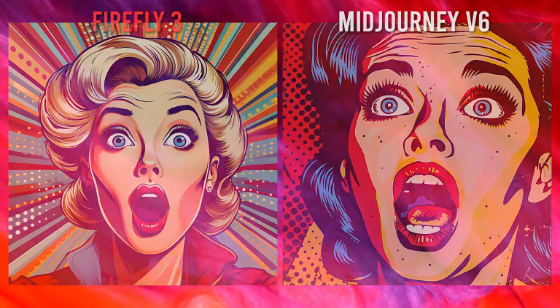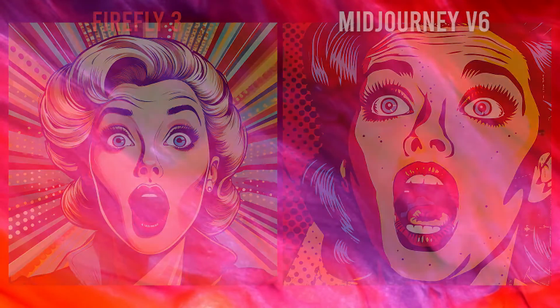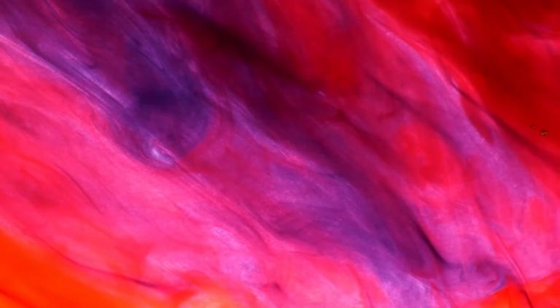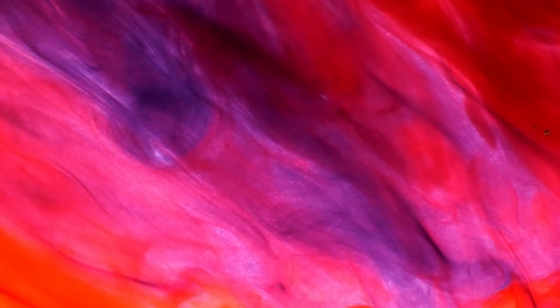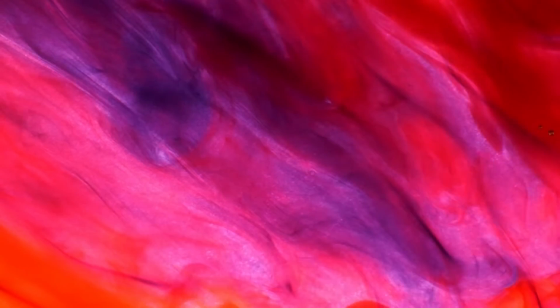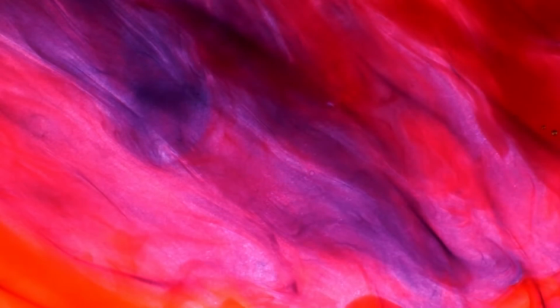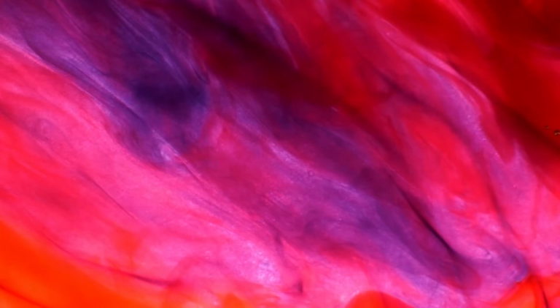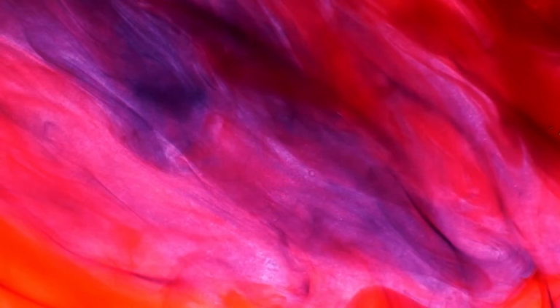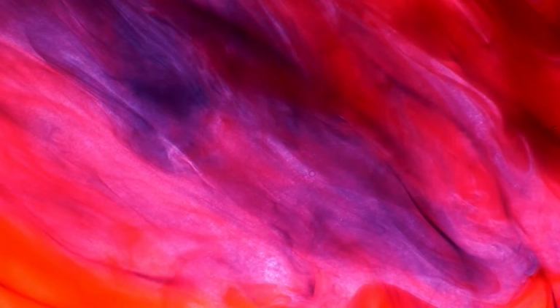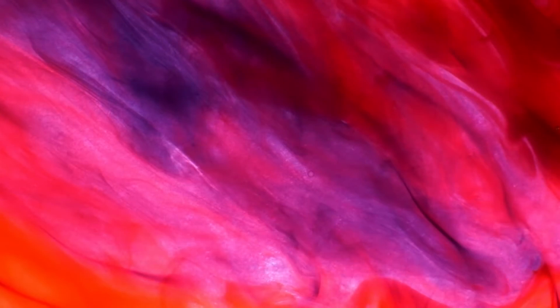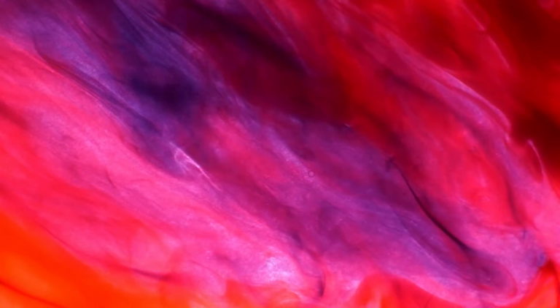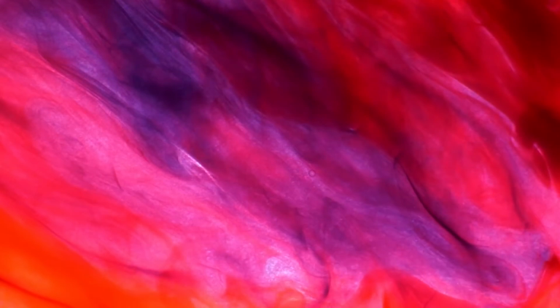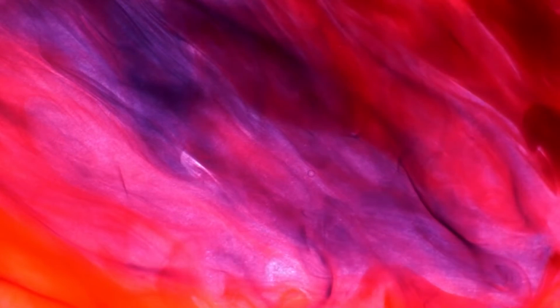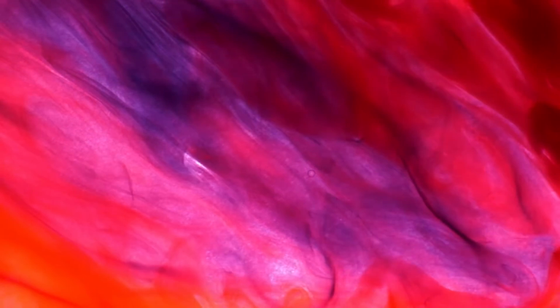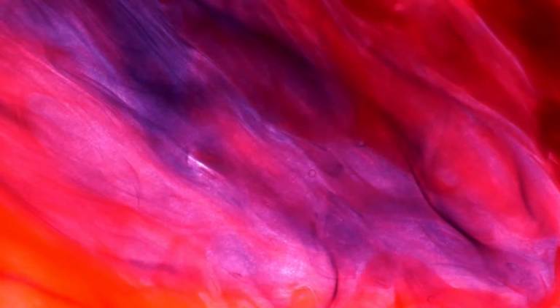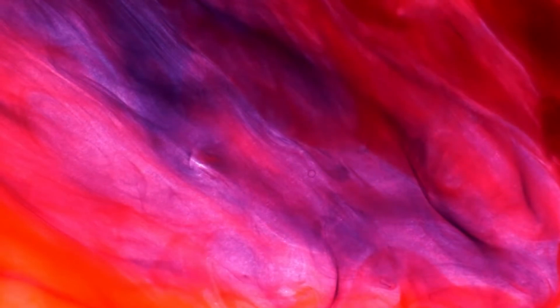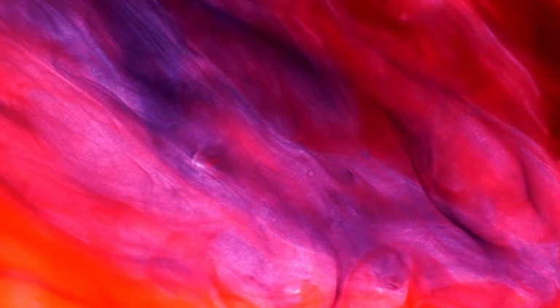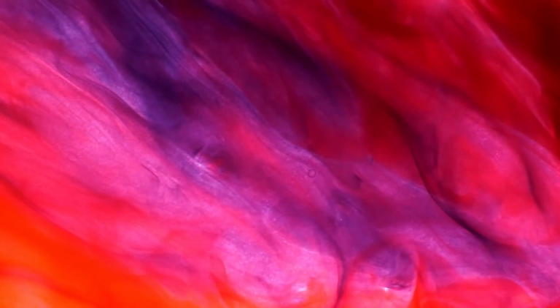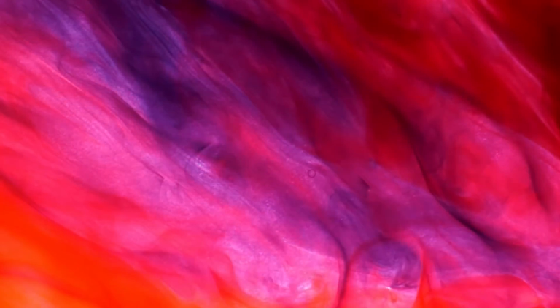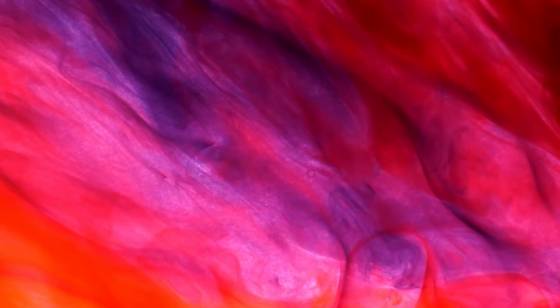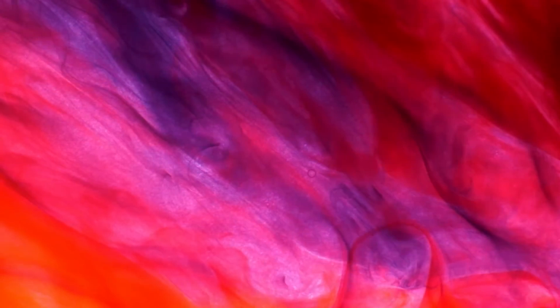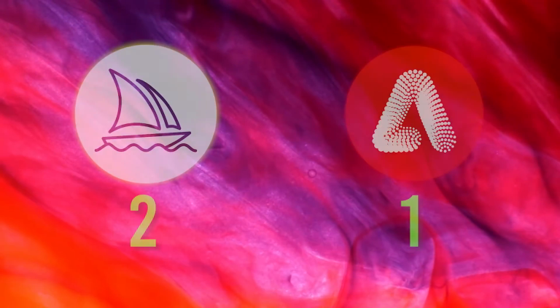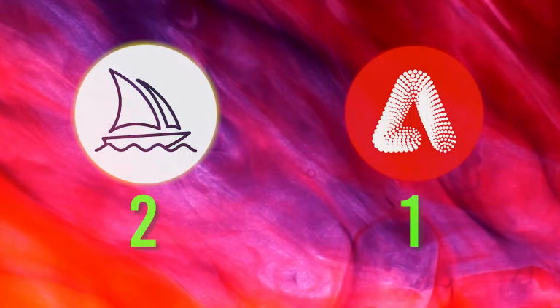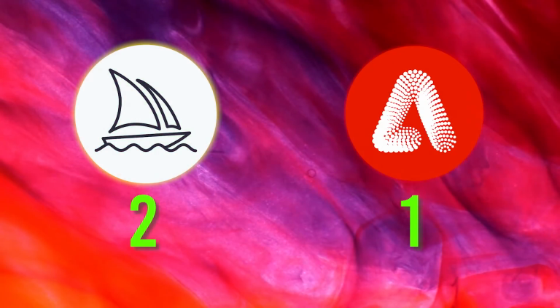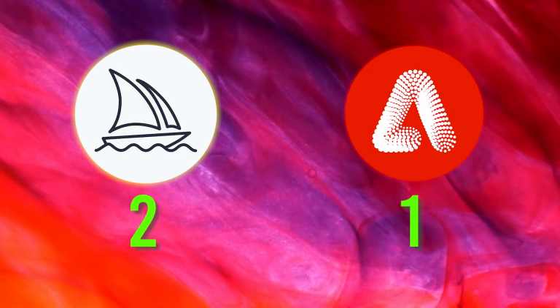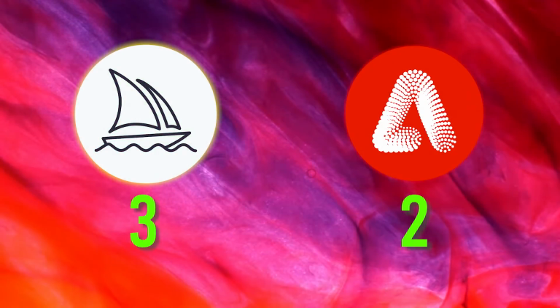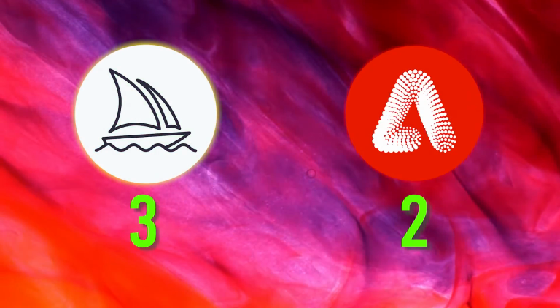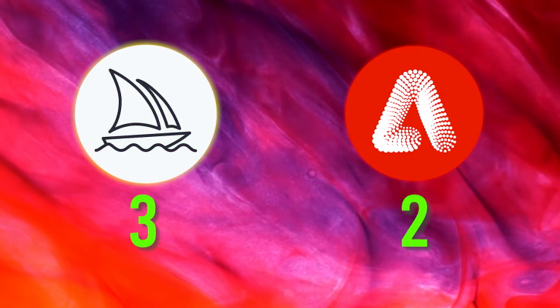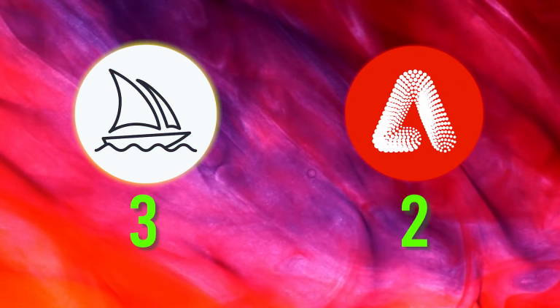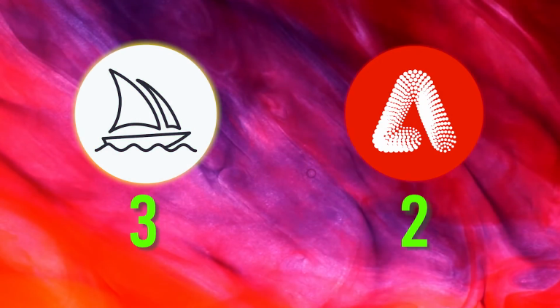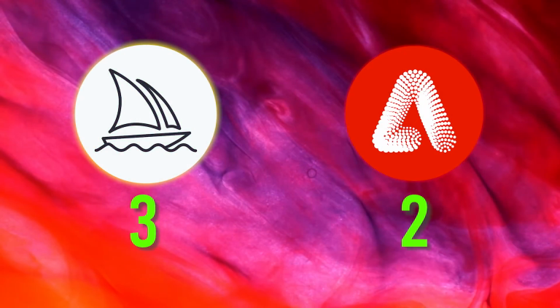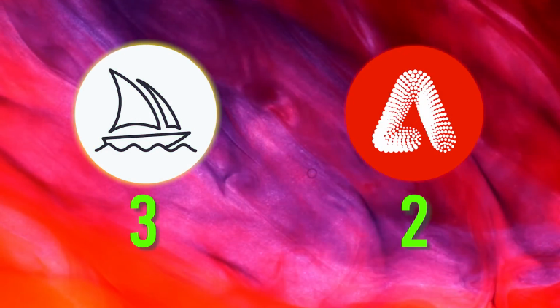I think both generators nailed the overall aesthetic and style of pop art, so it's a tie with one point each.